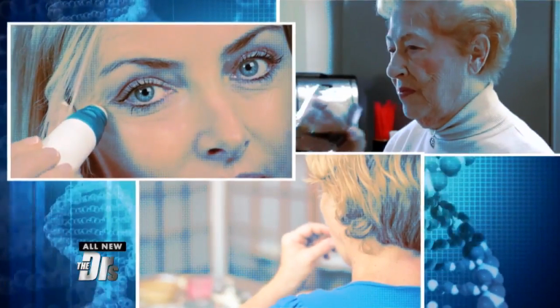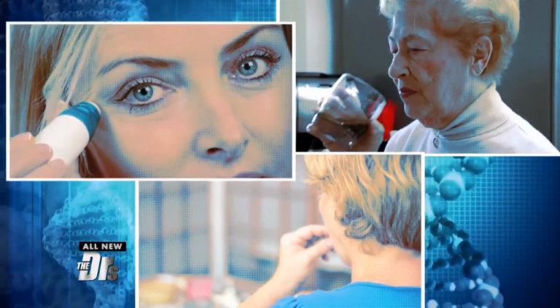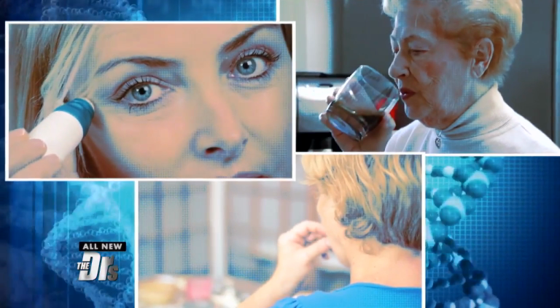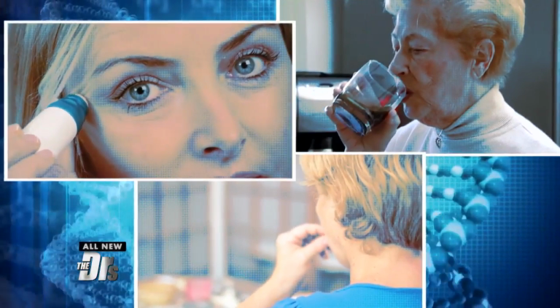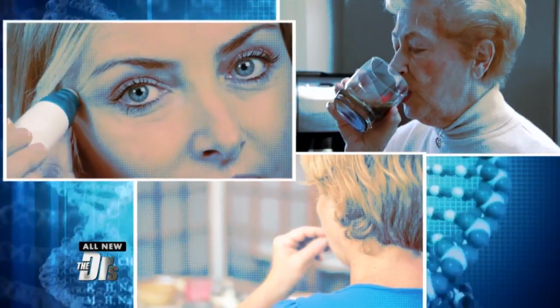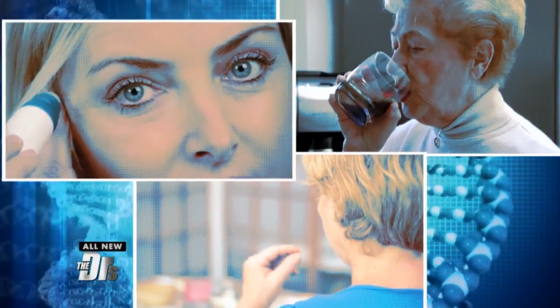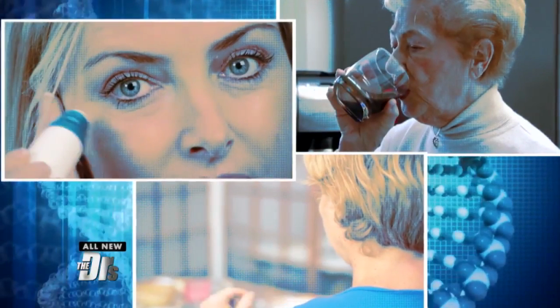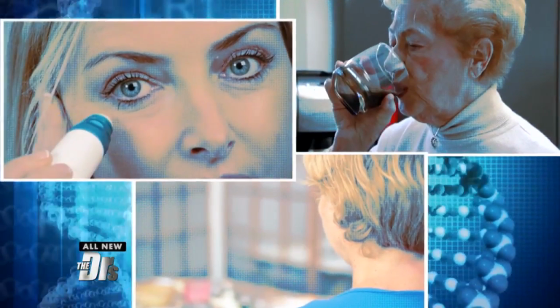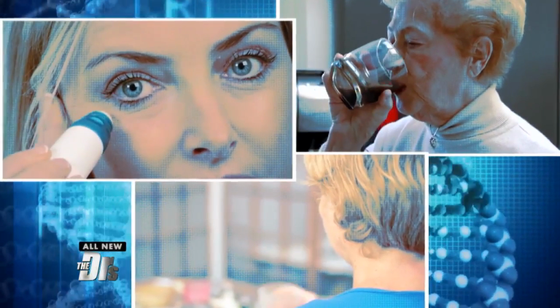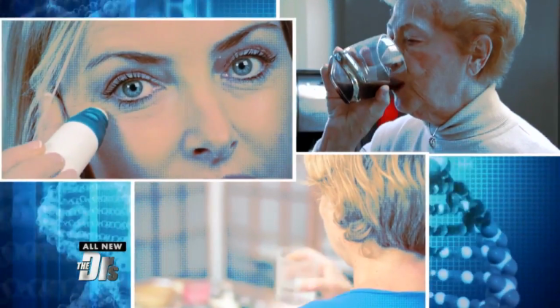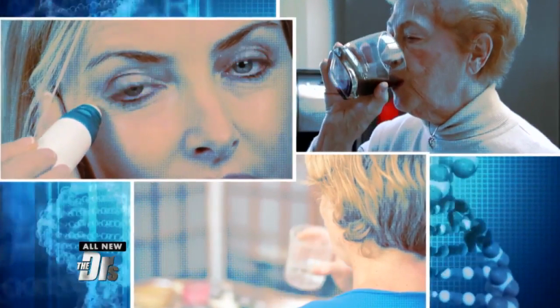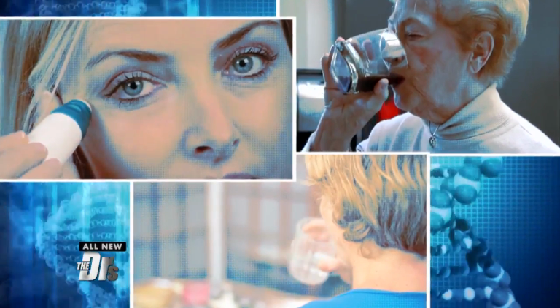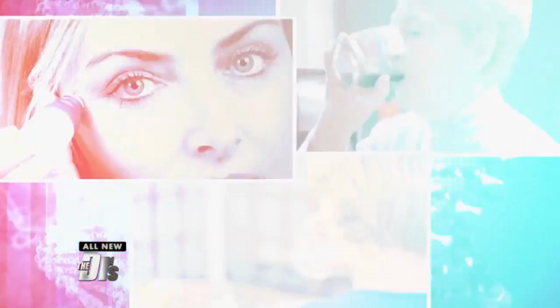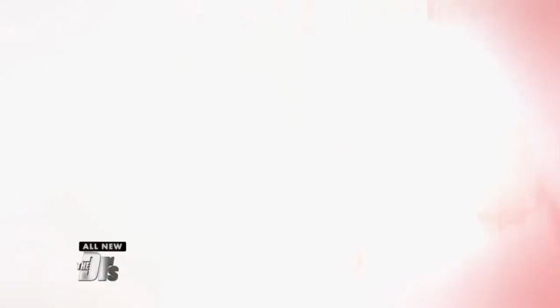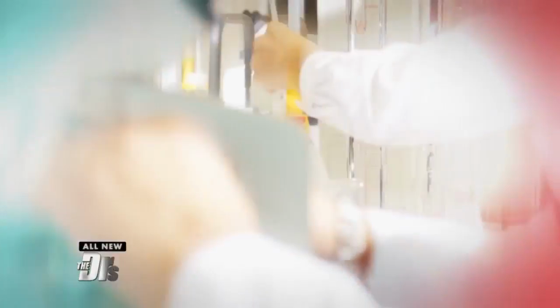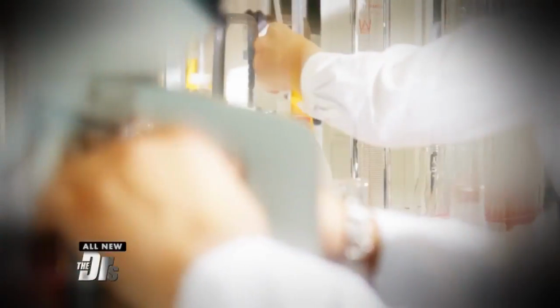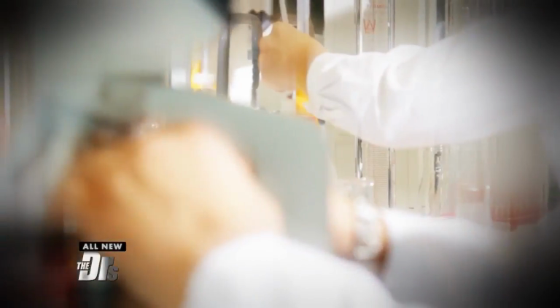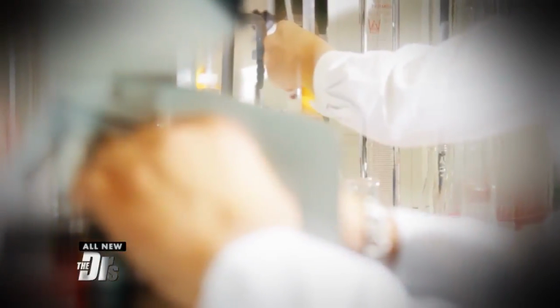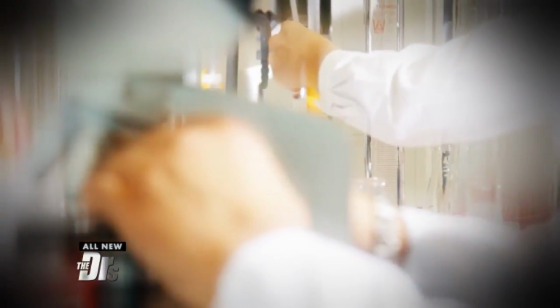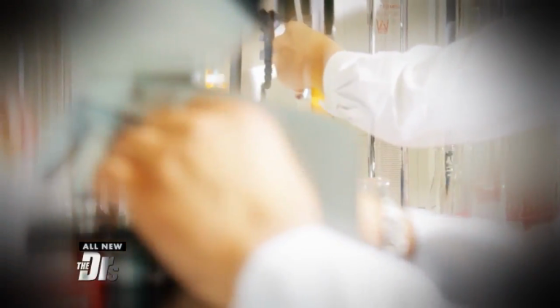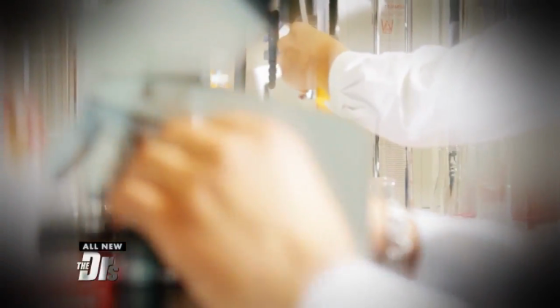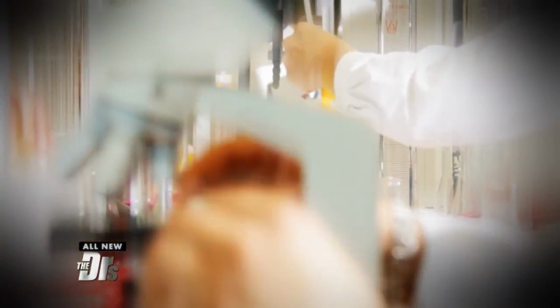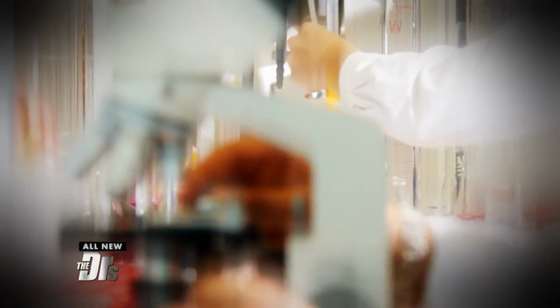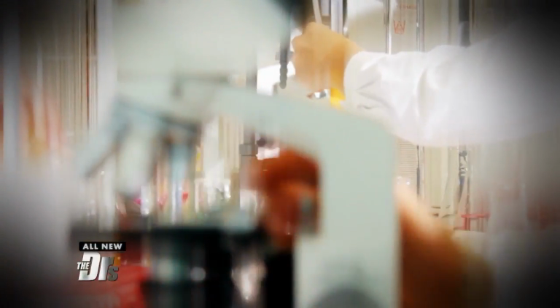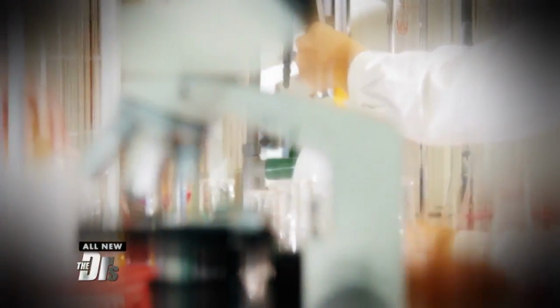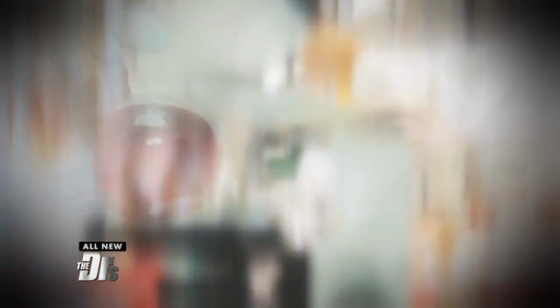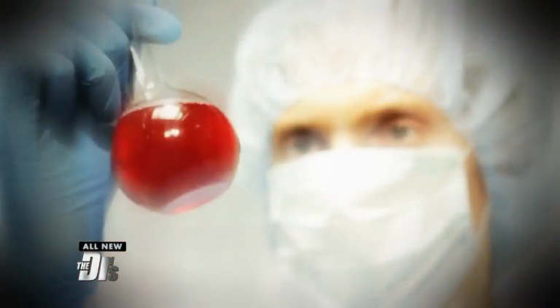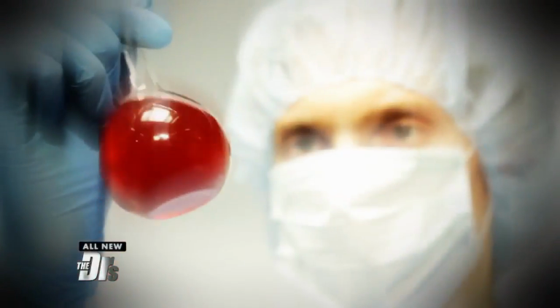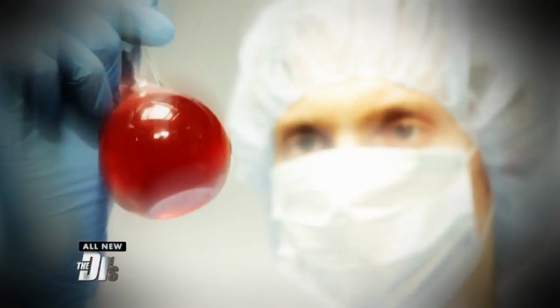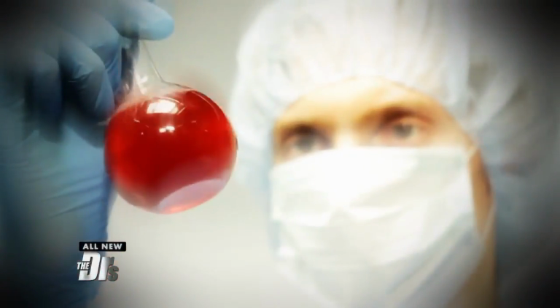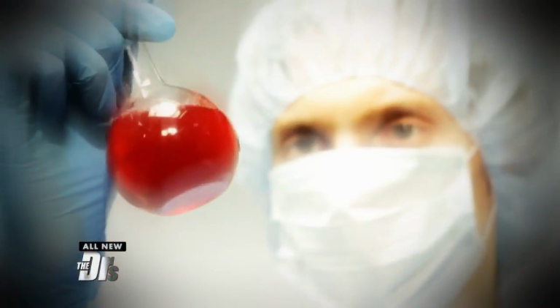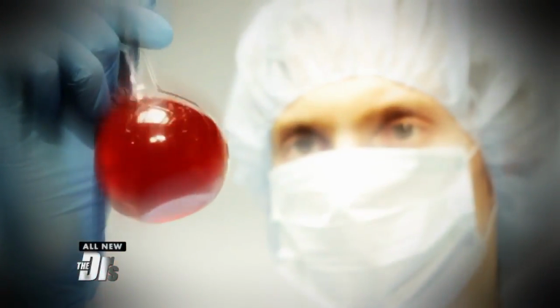Everyone's searching for the fountain of youth. And now, according to a new study, there just might be one.